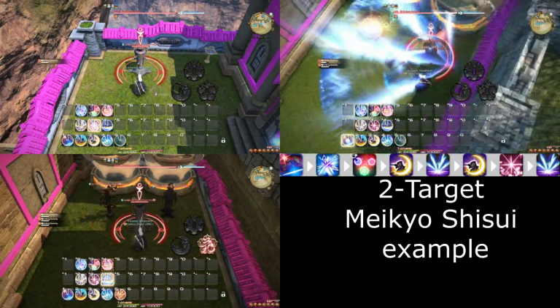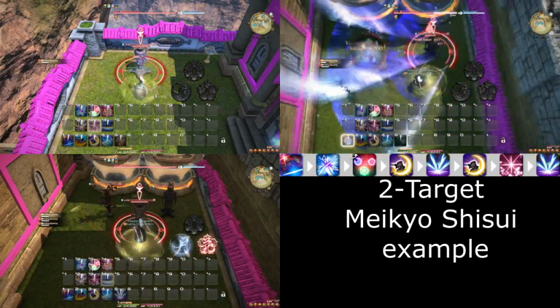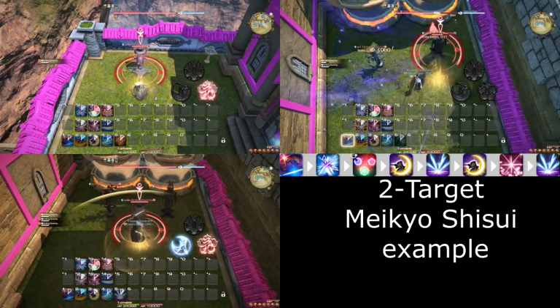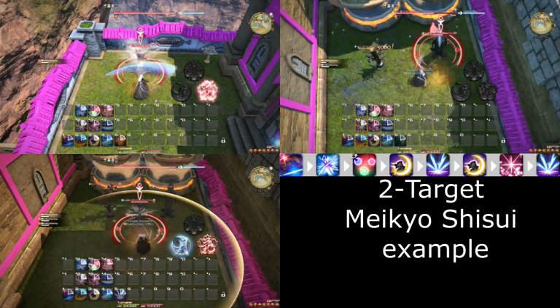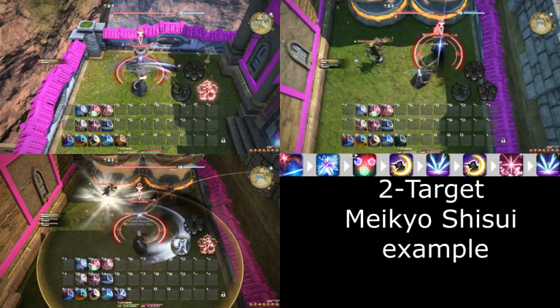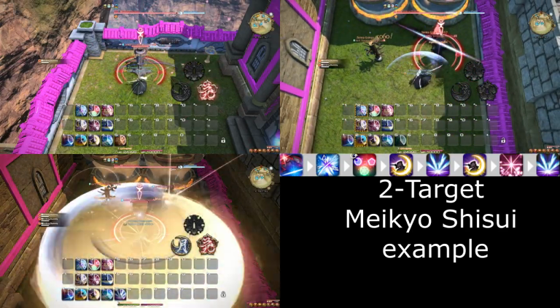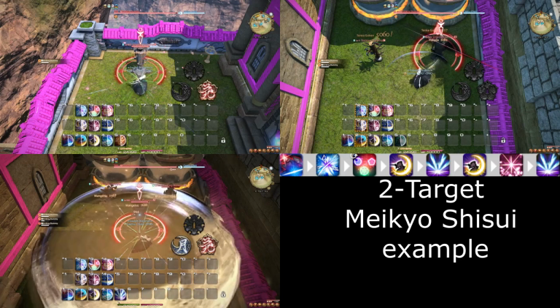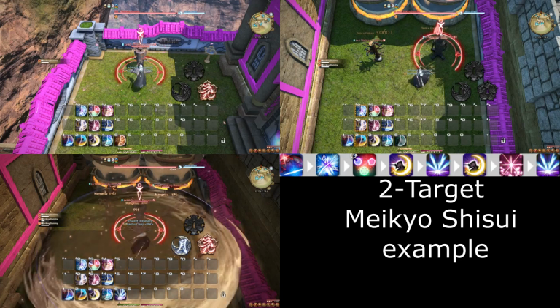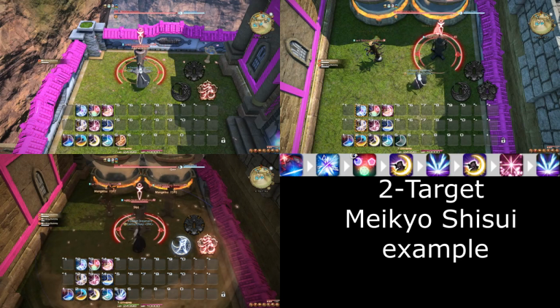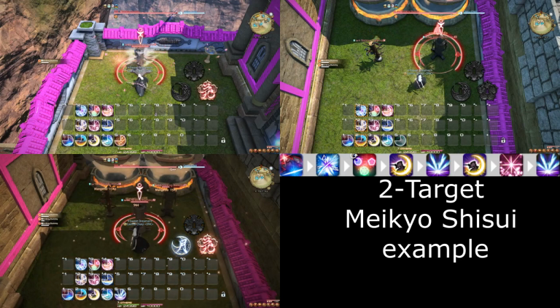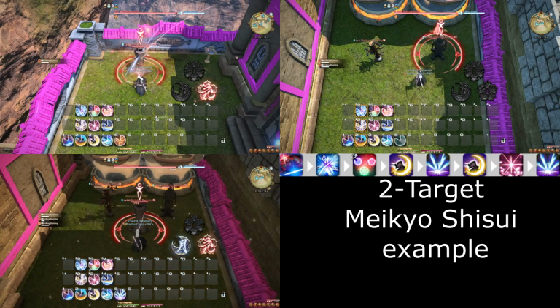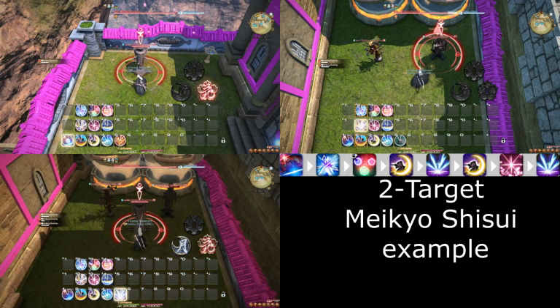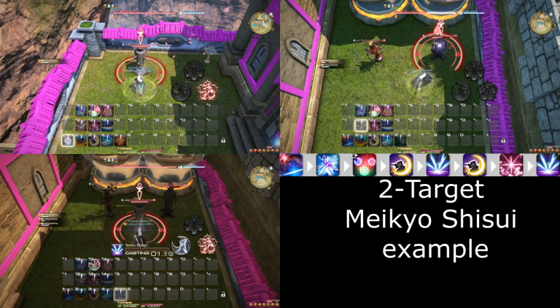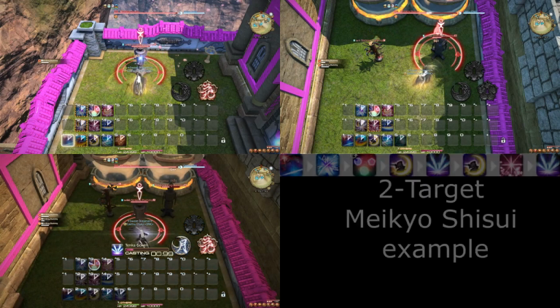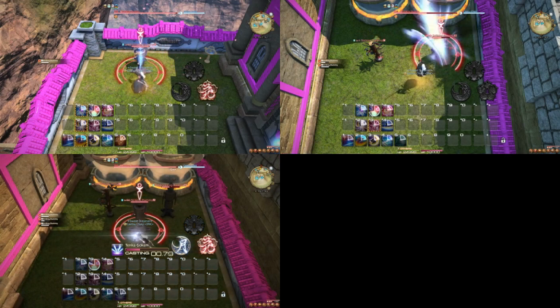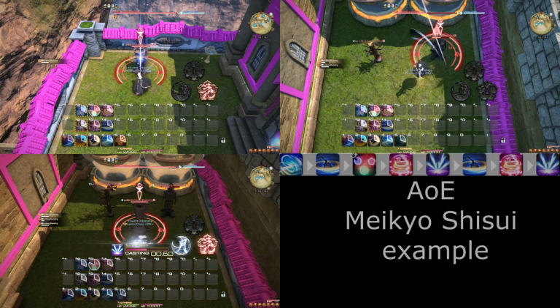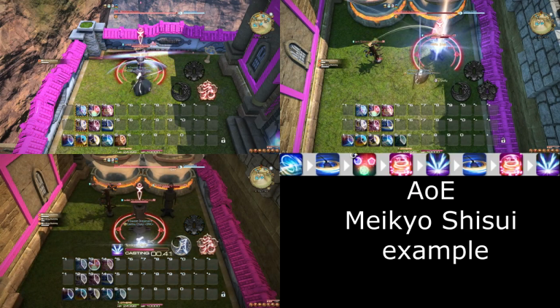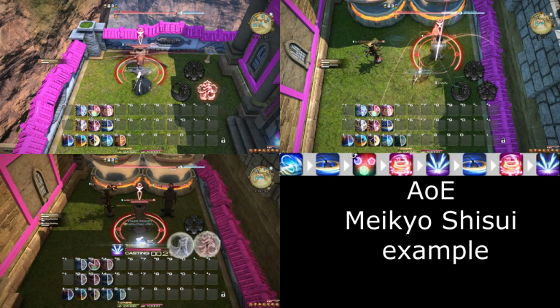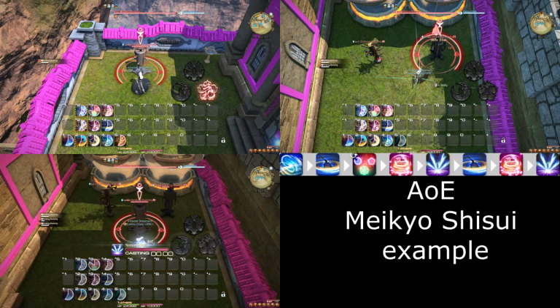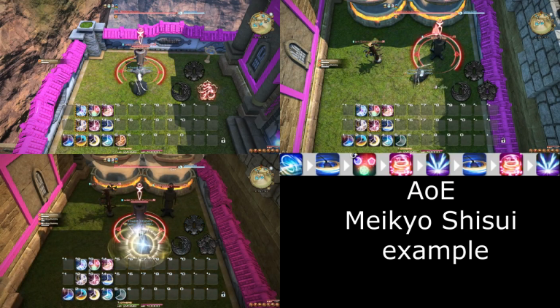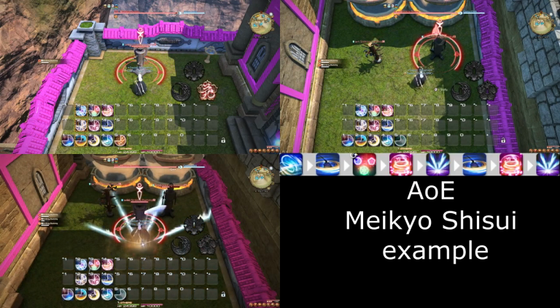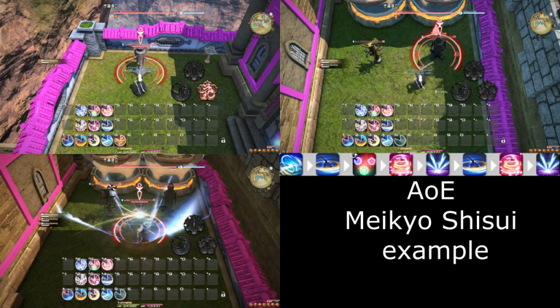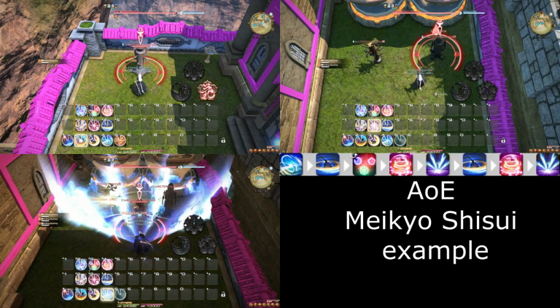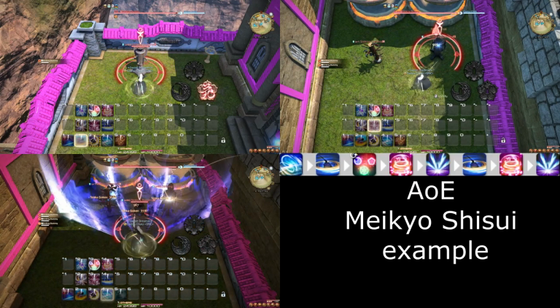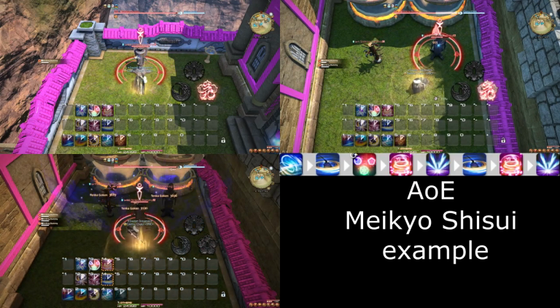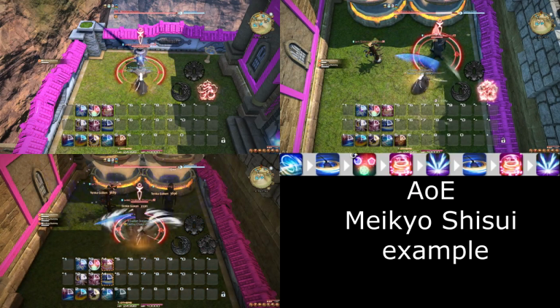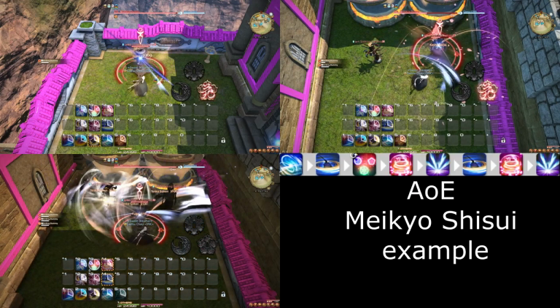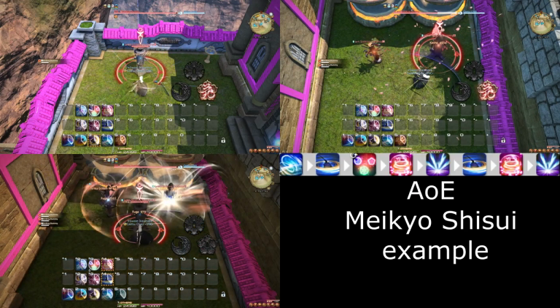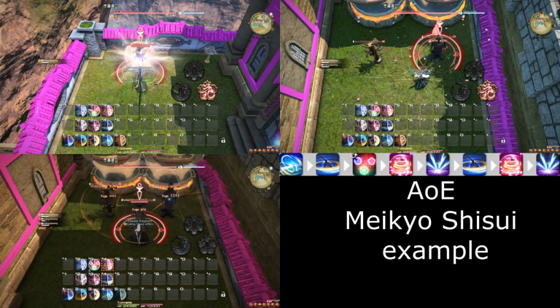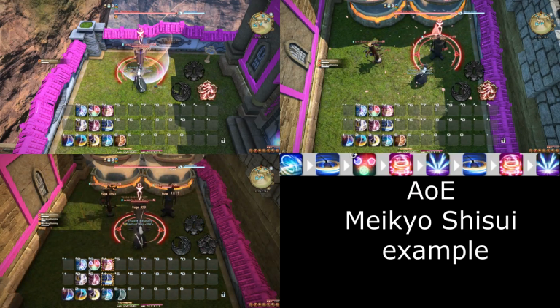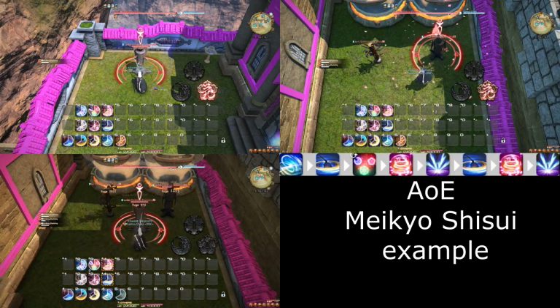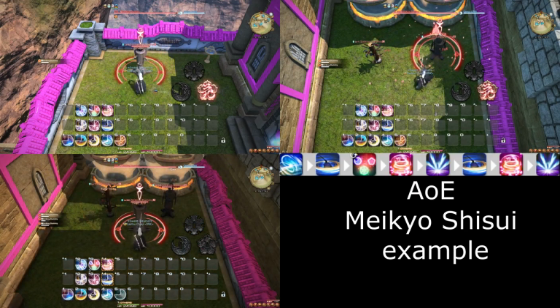For AoE with Meikyo Shisui, use it for Kasha then Tenka Goken. For the AoE rotation itself, you can simply skip Fuga for a few GCDs.